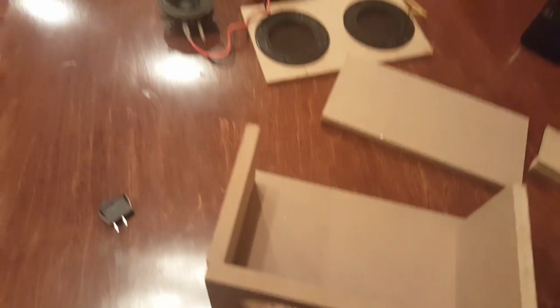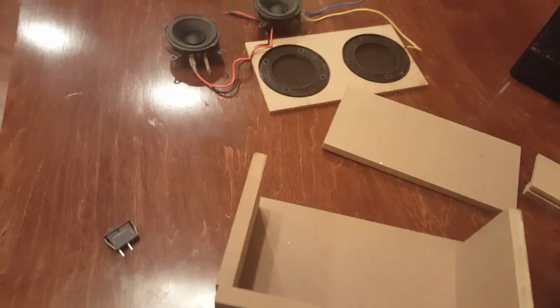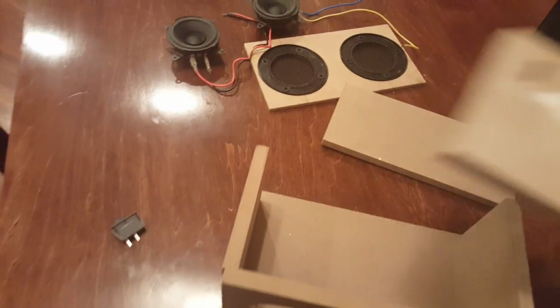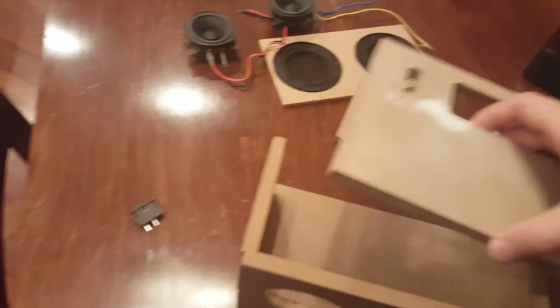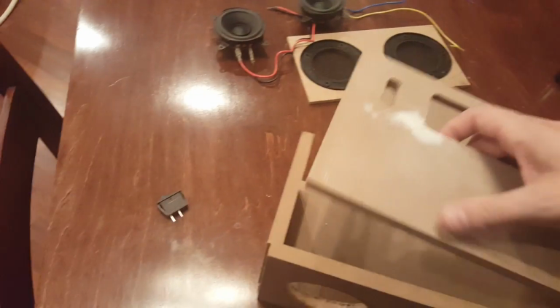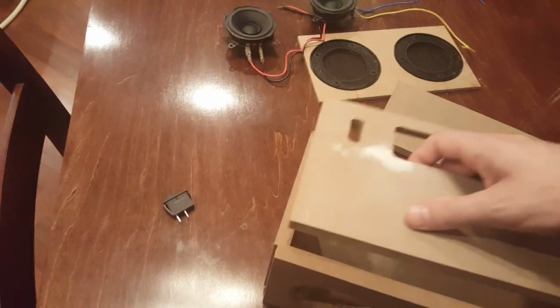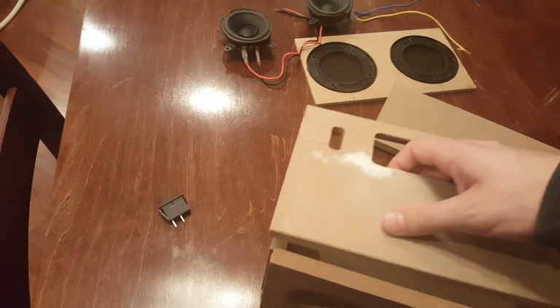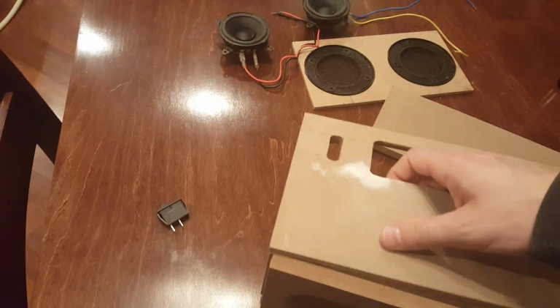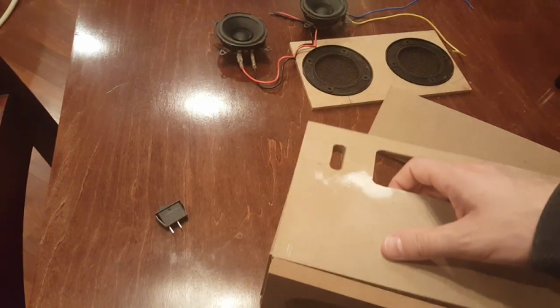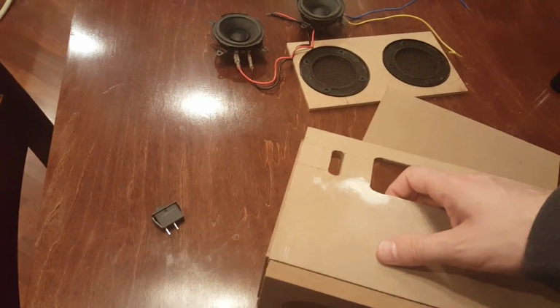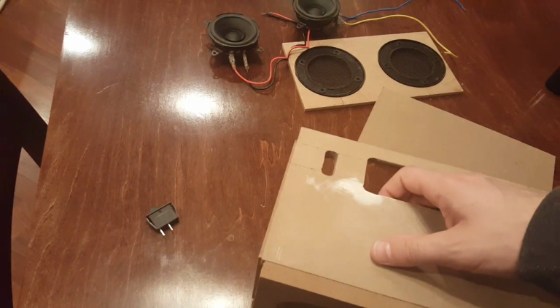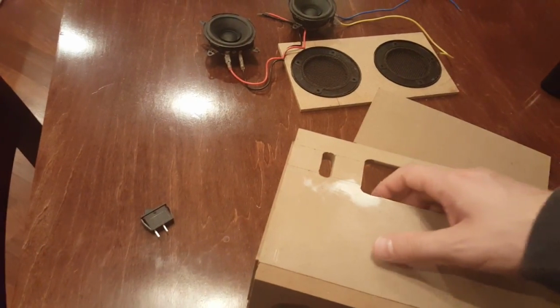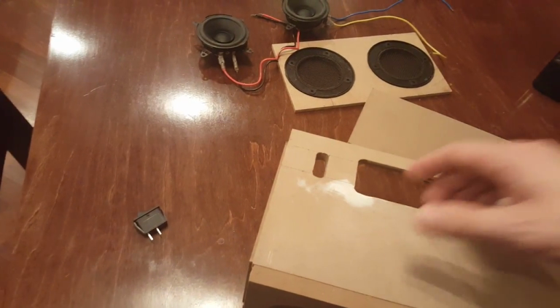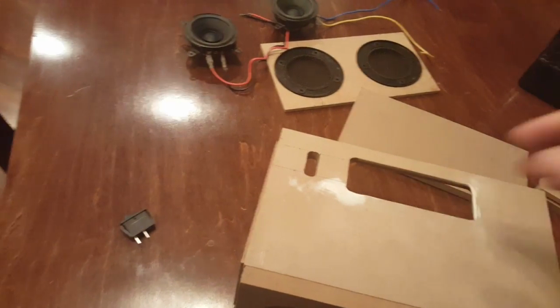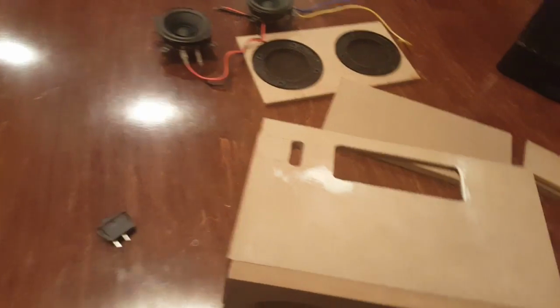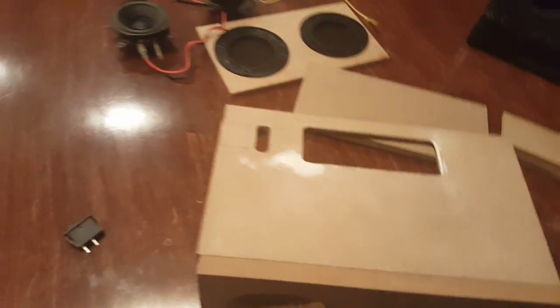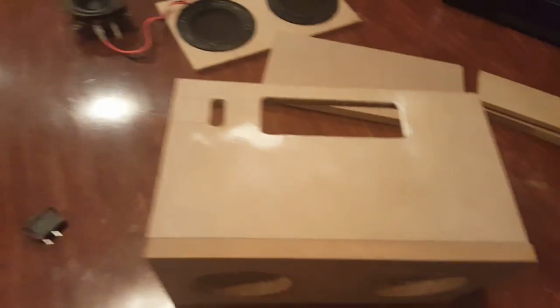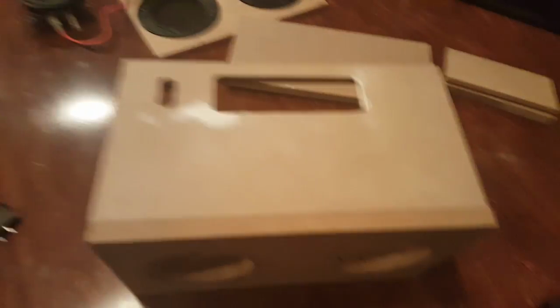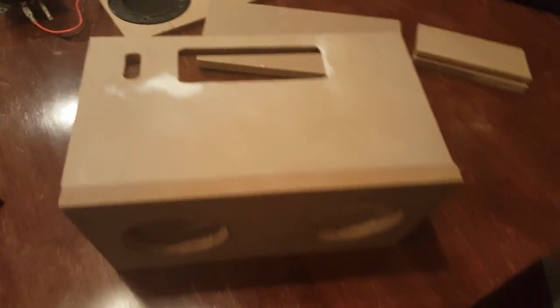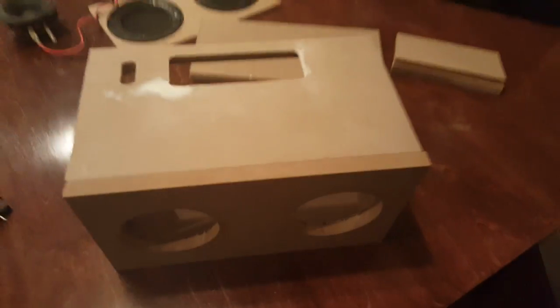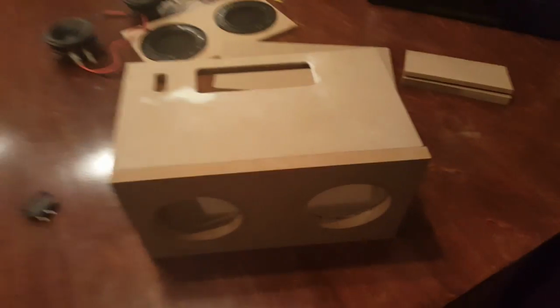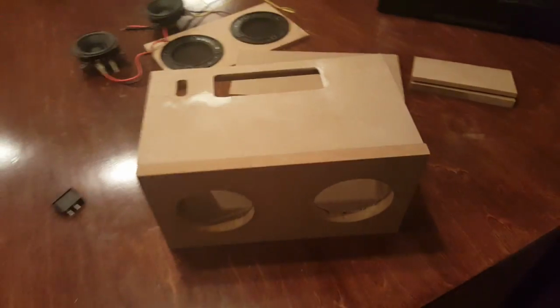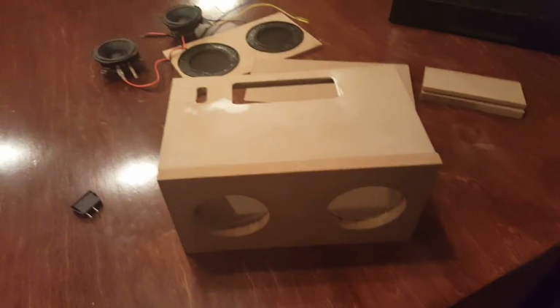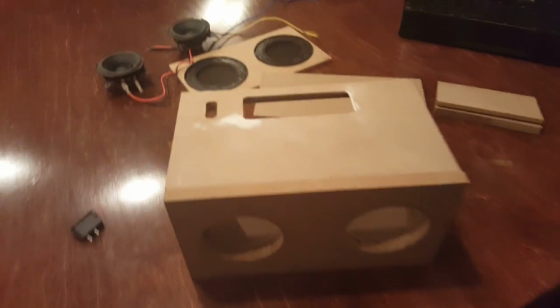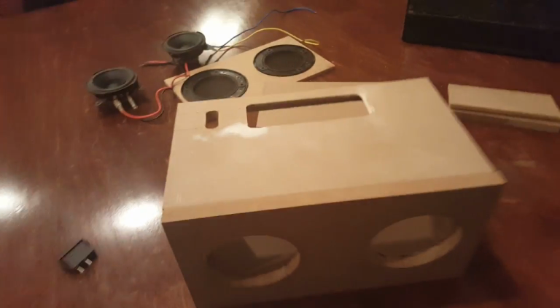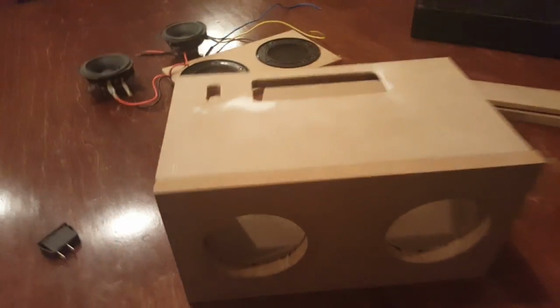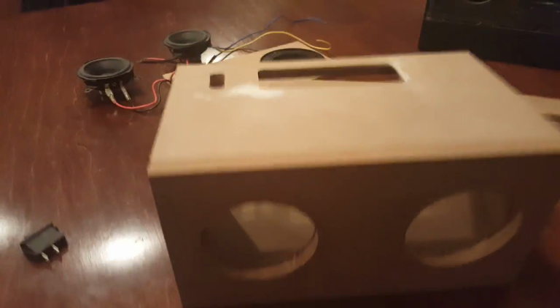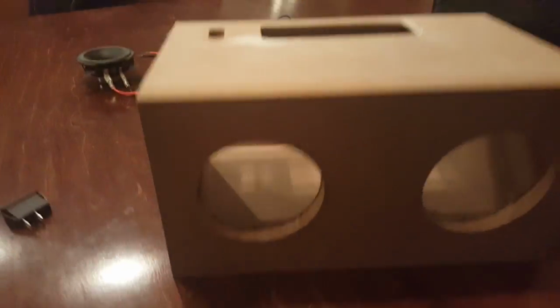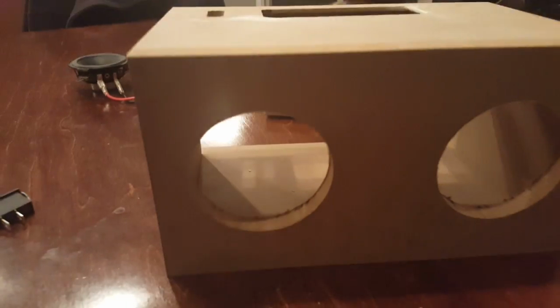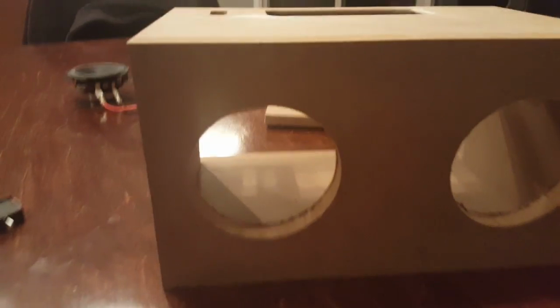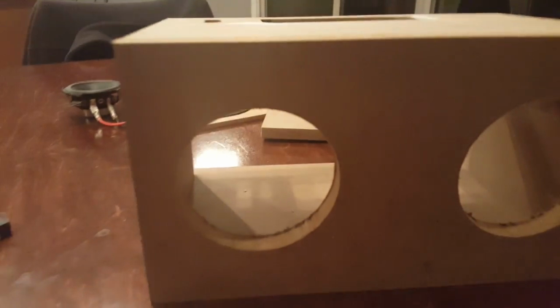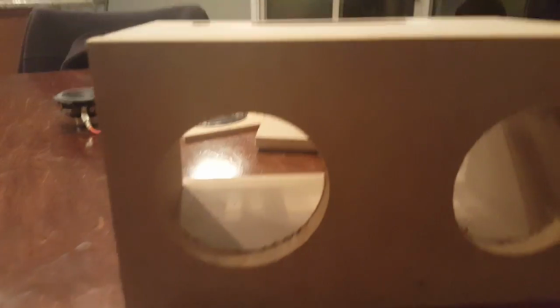The top will fit right on like this, and now you have yourself a little box.